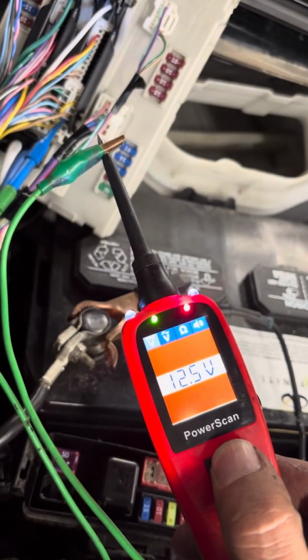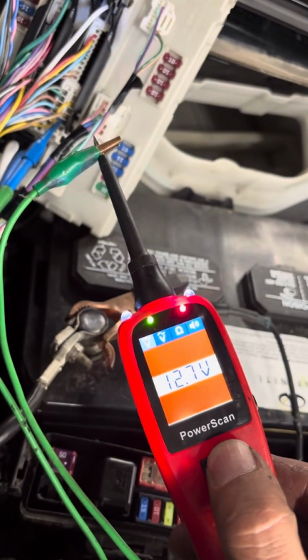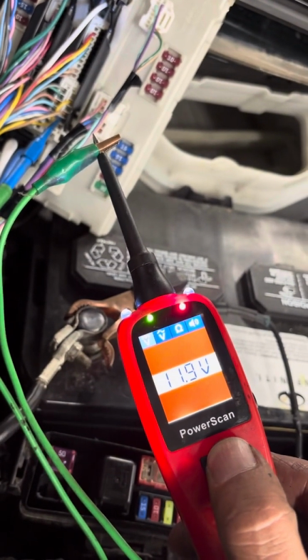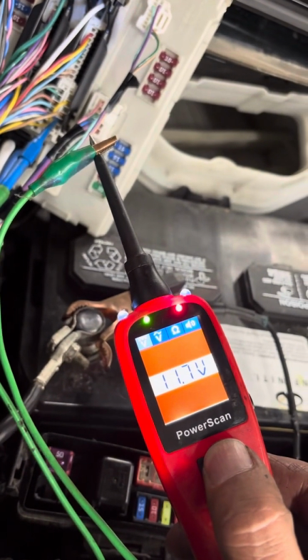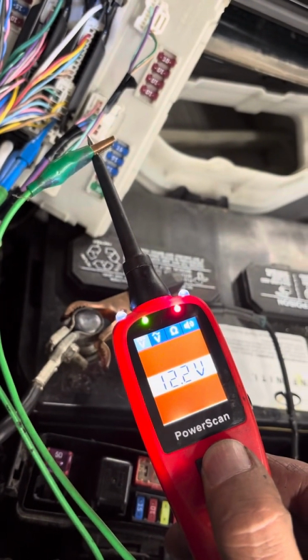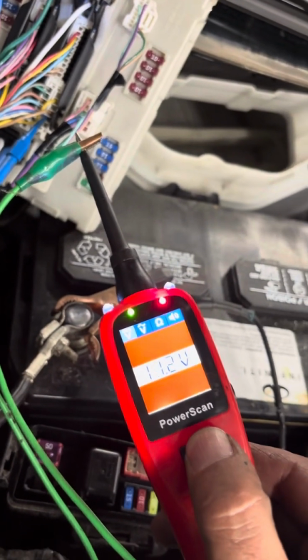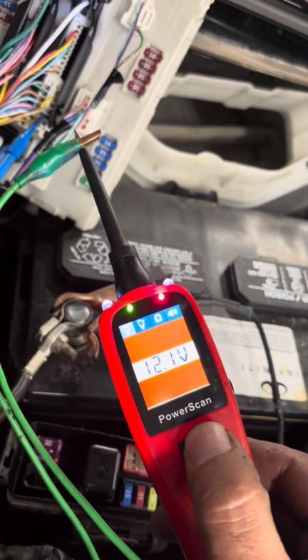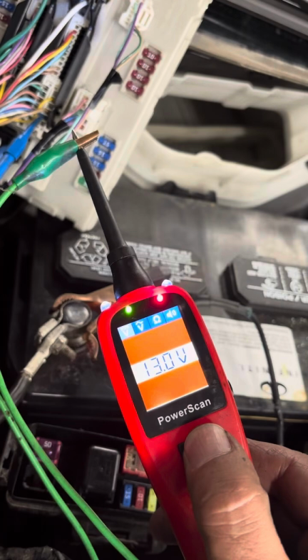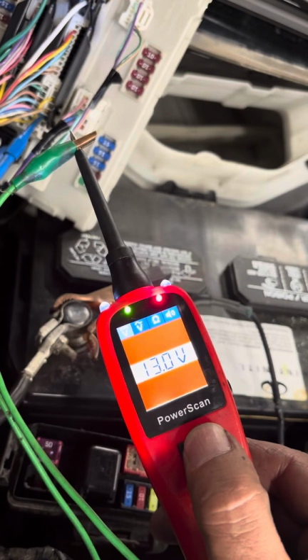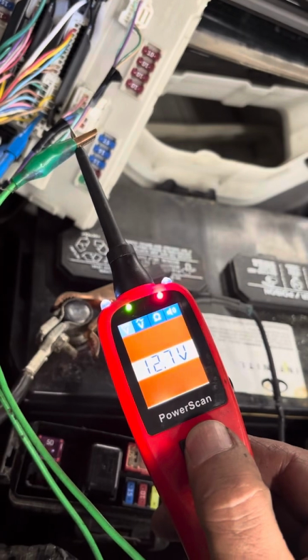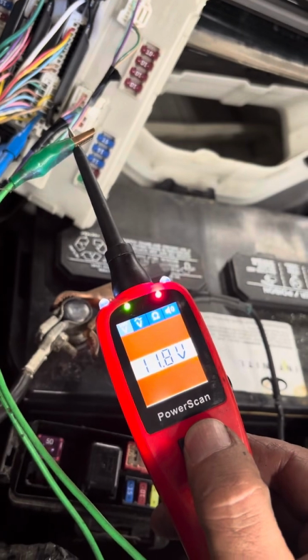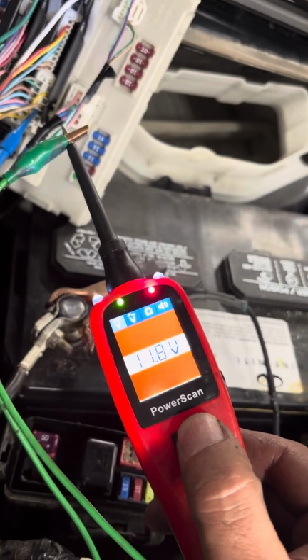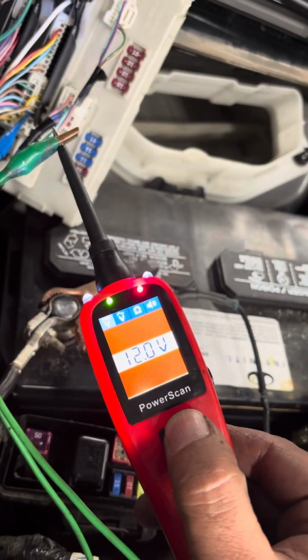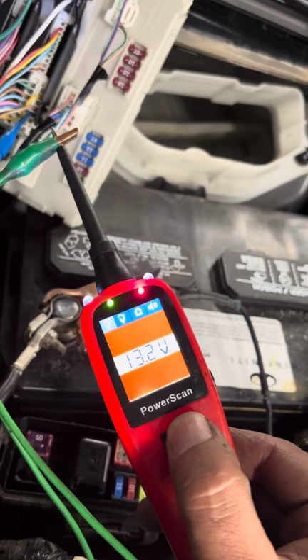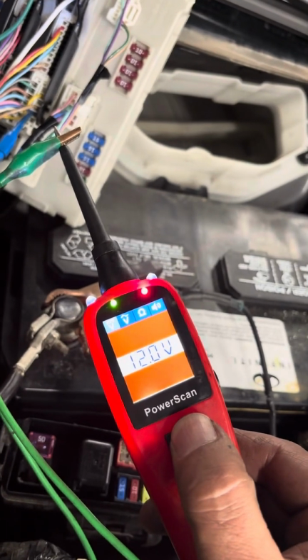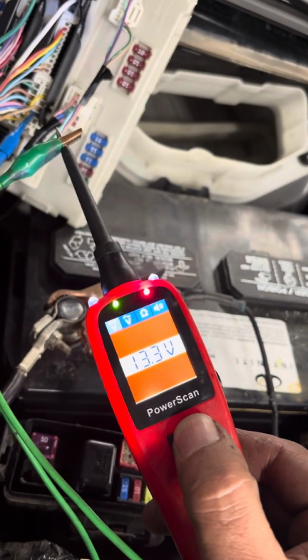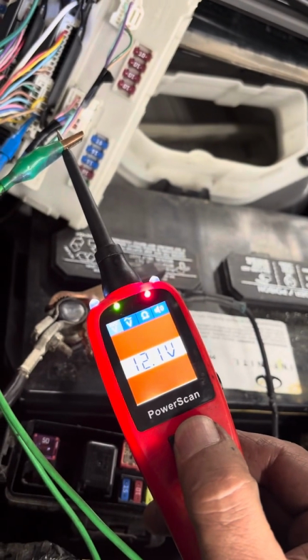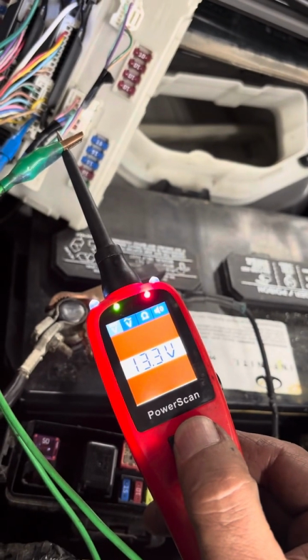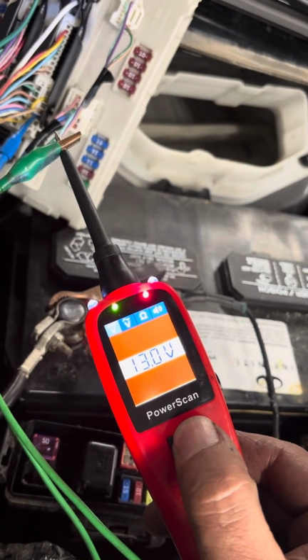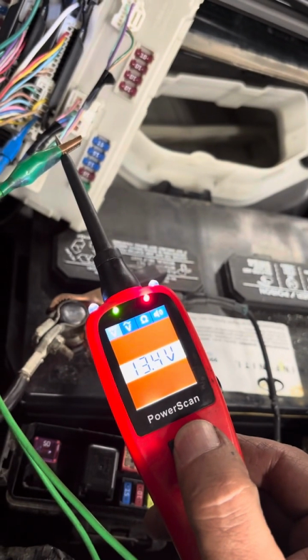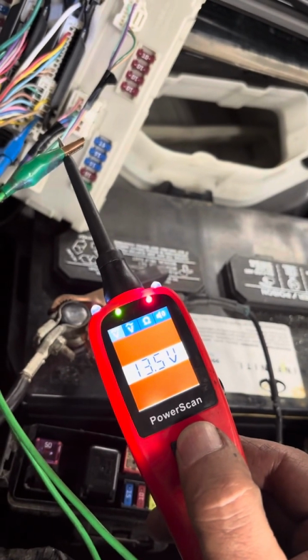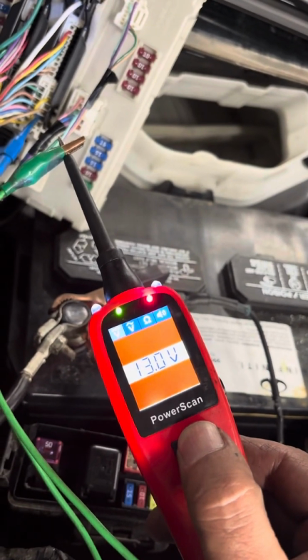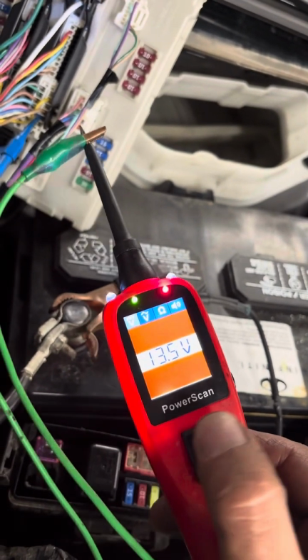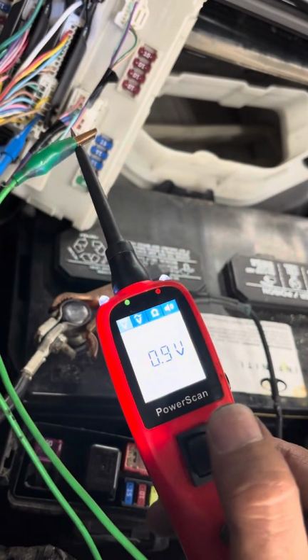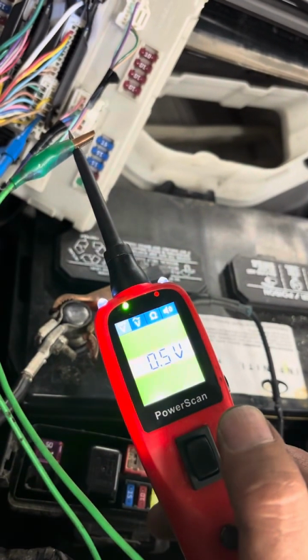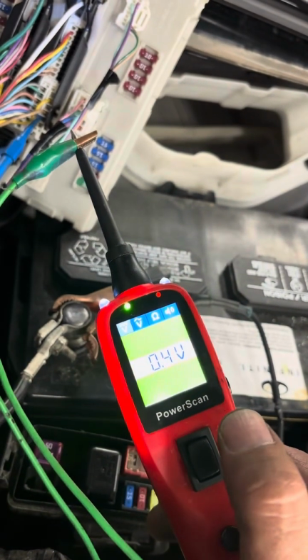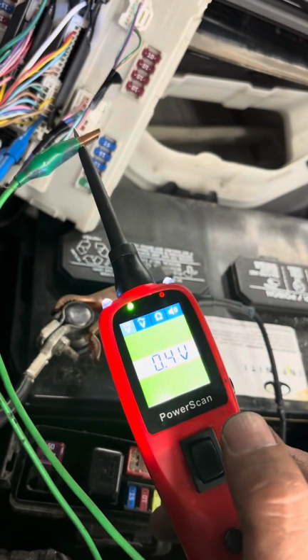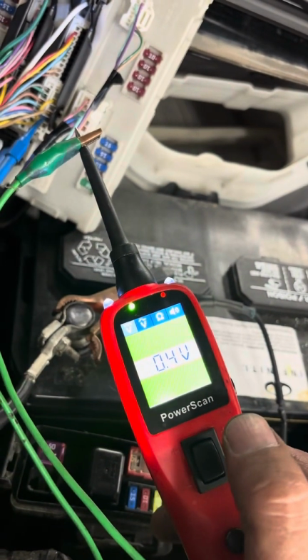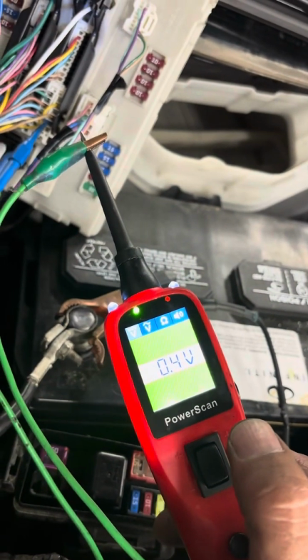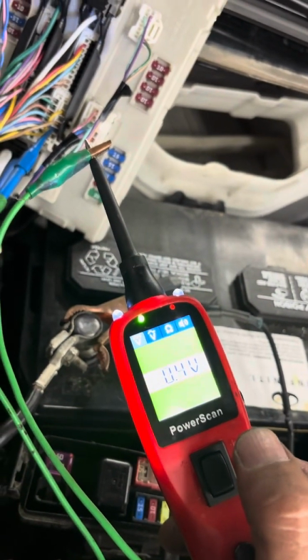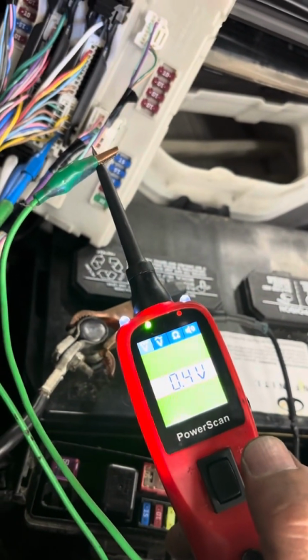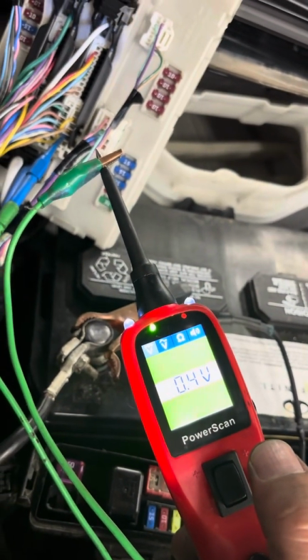There you go — it's running. Now if I release it, the car will die.